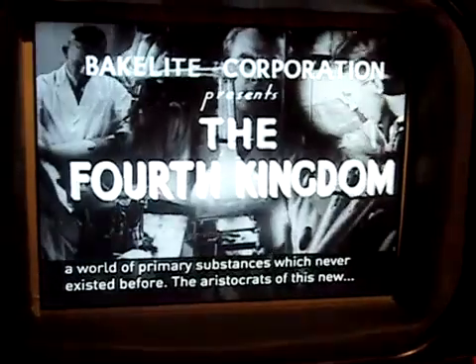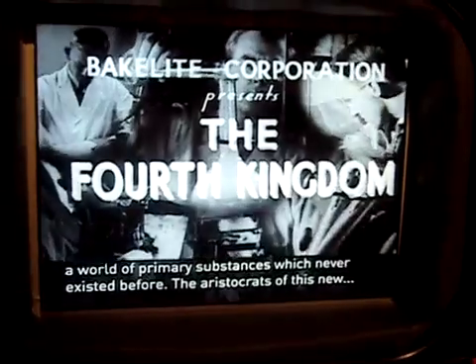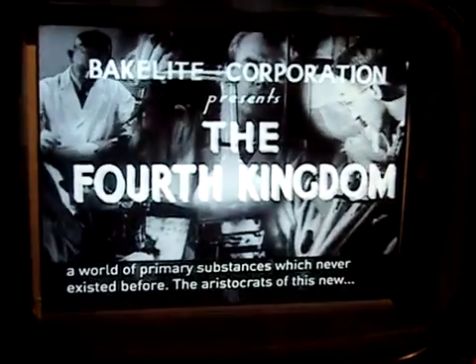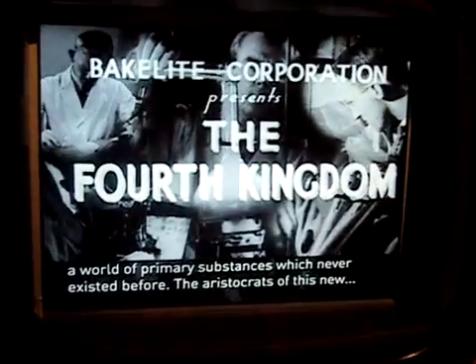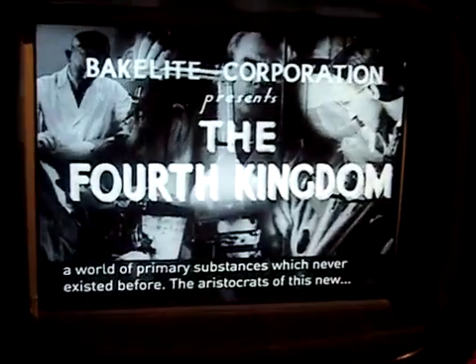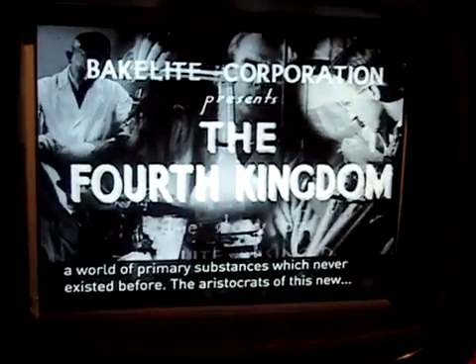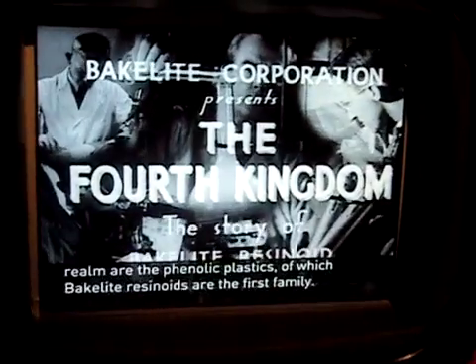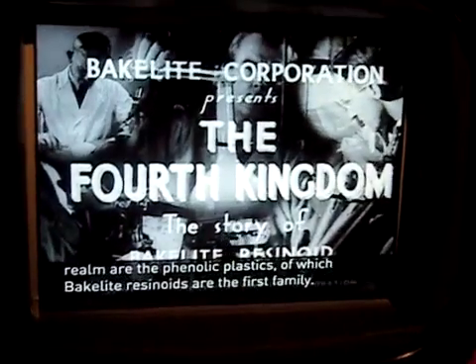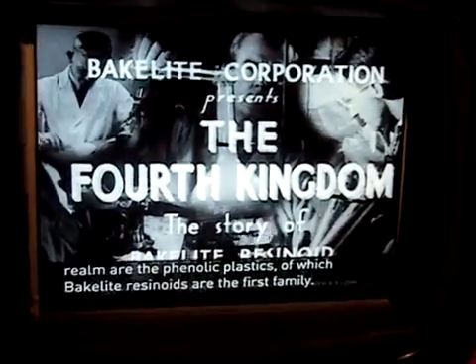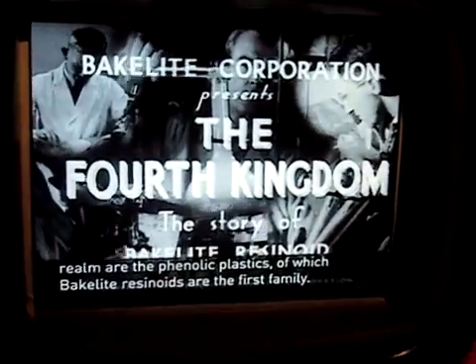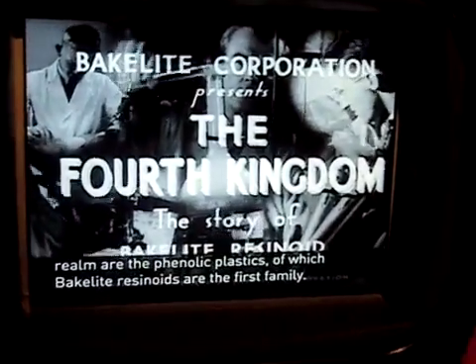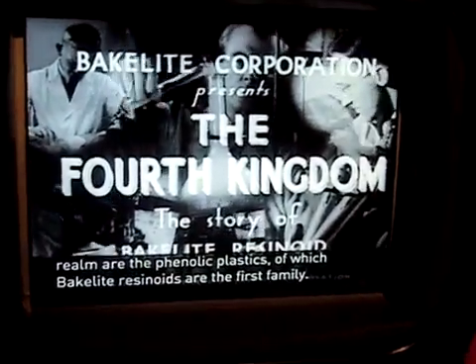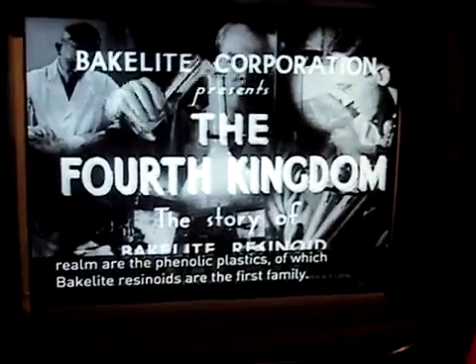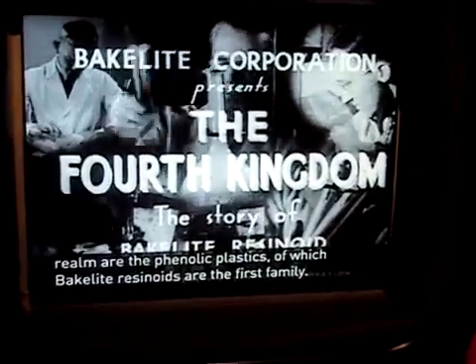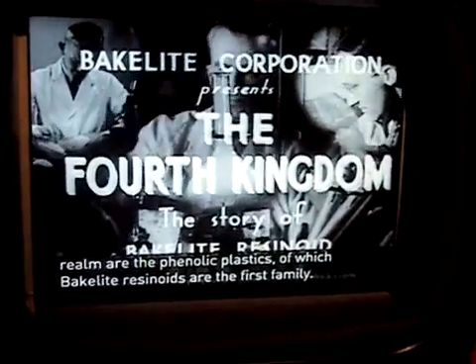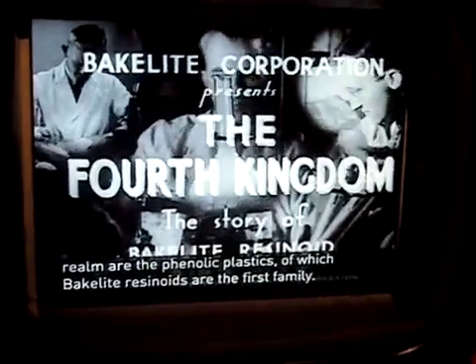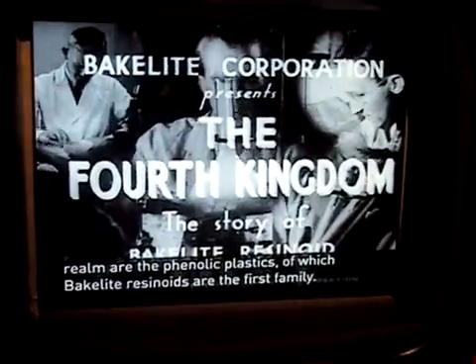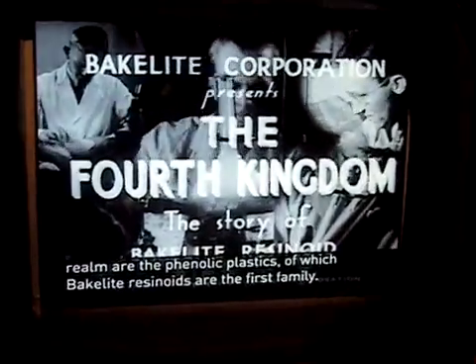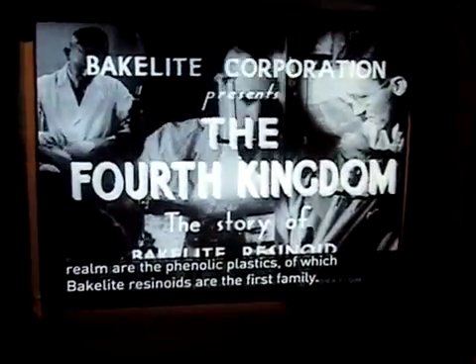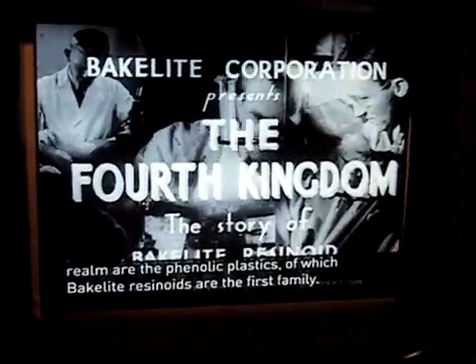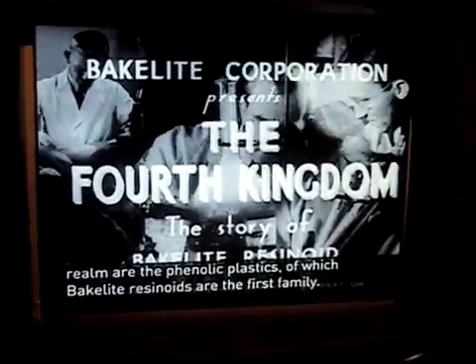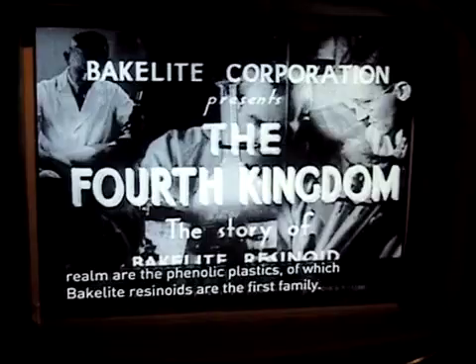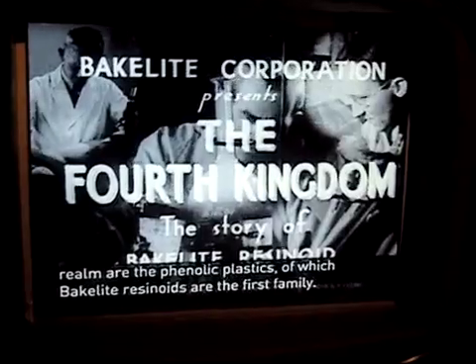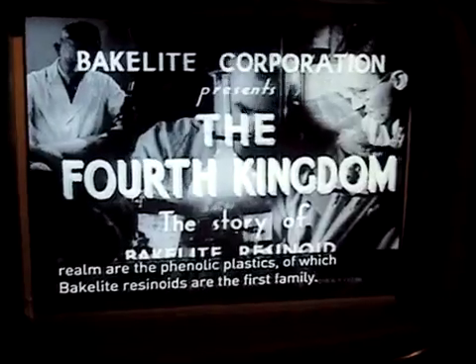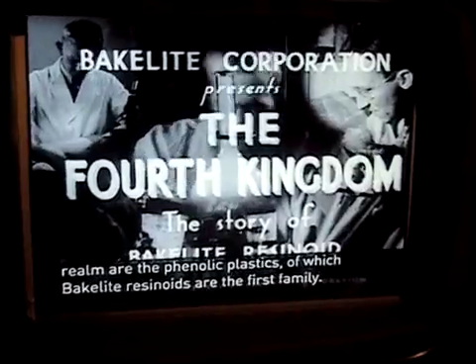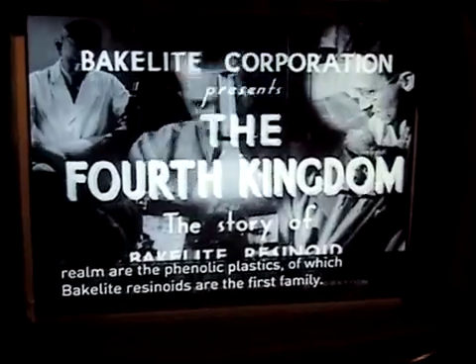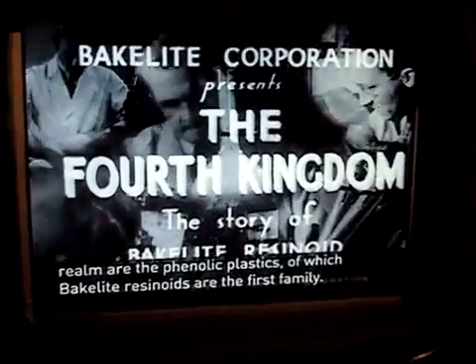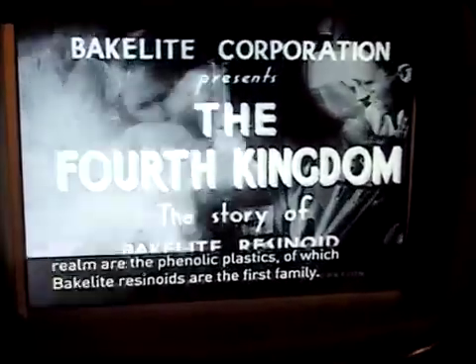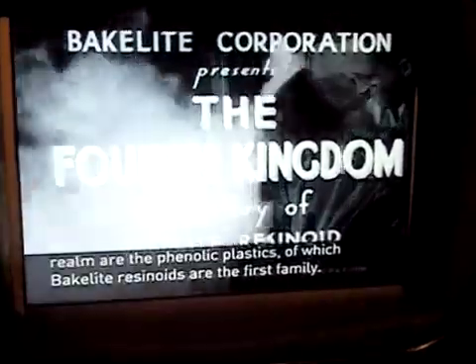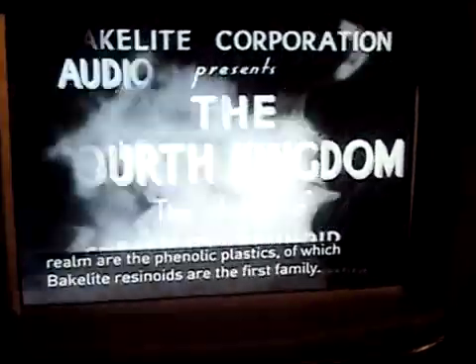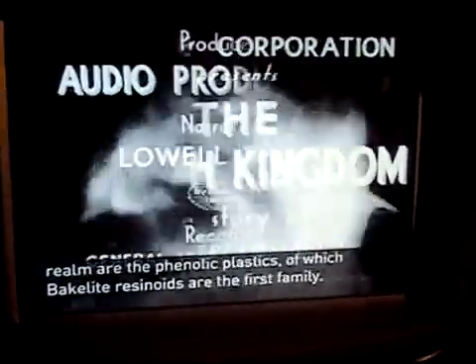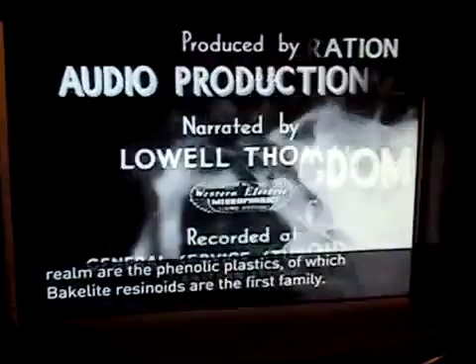The aristocrats of this new realm are the phenolic plastics, of which Bakelite resin oils are the first found.